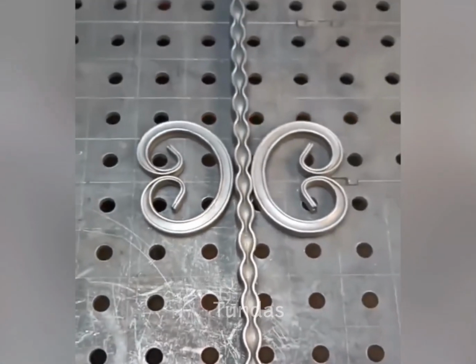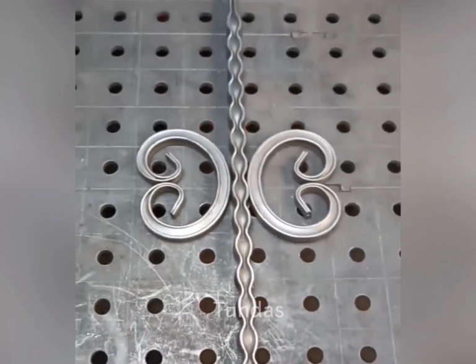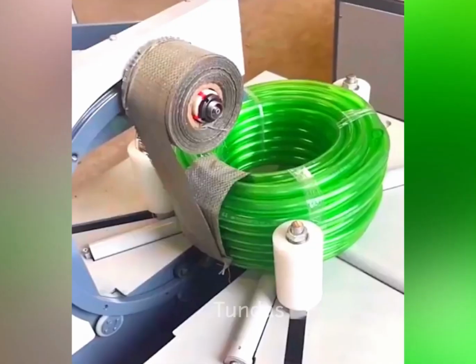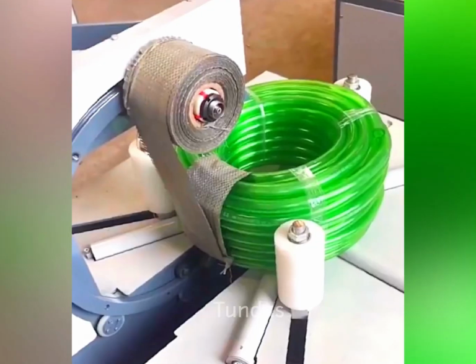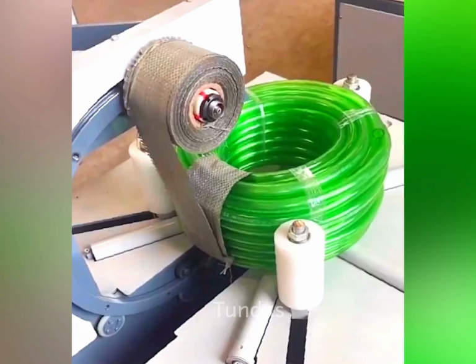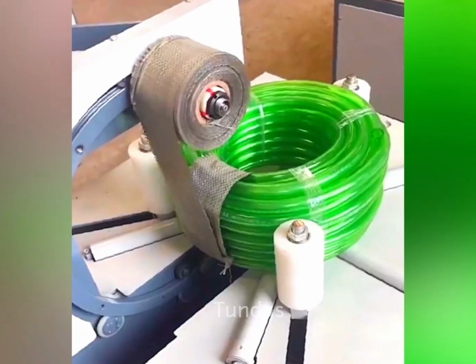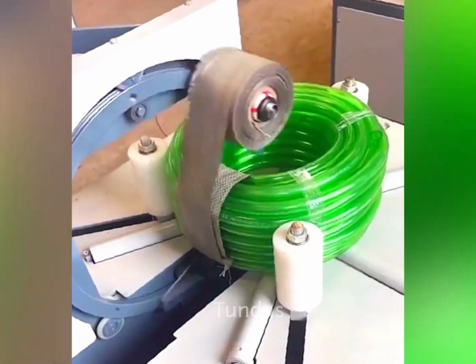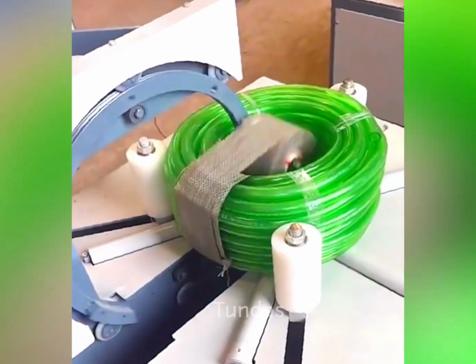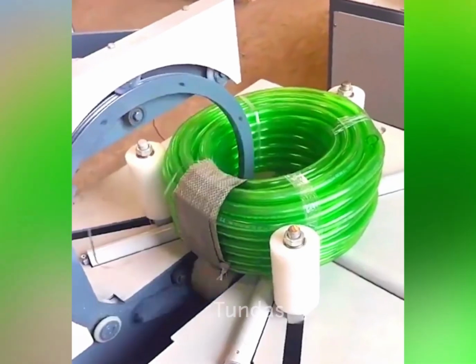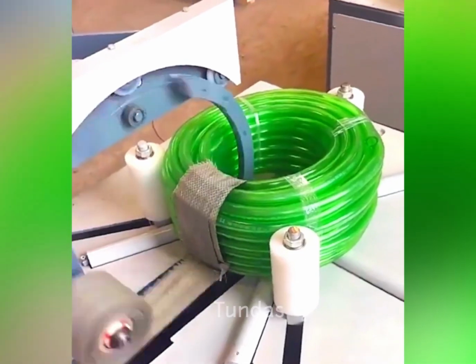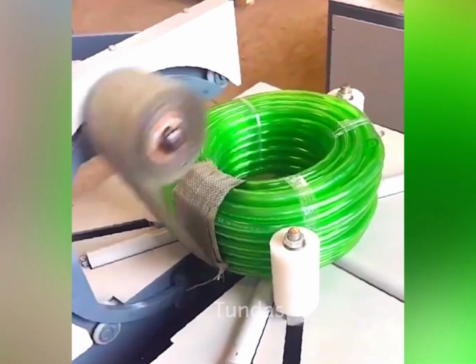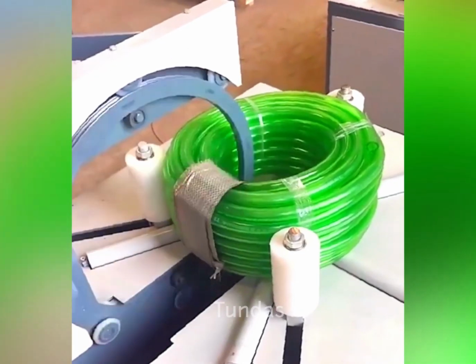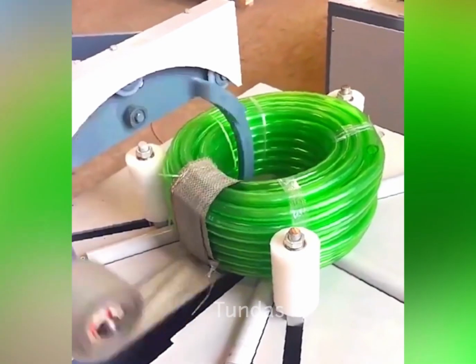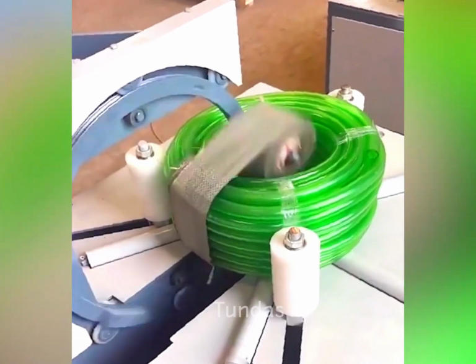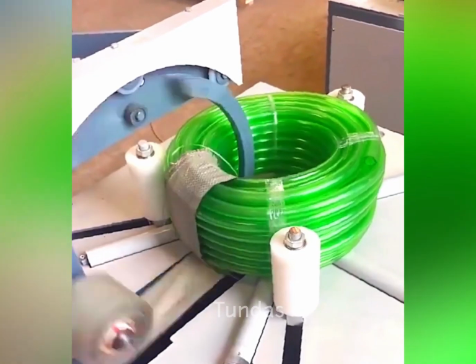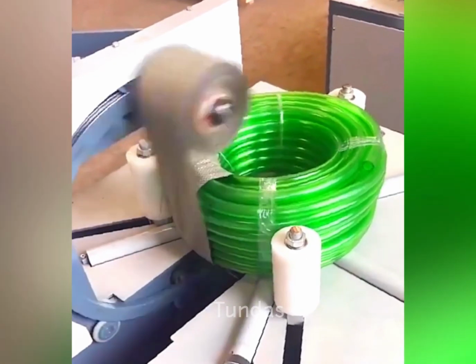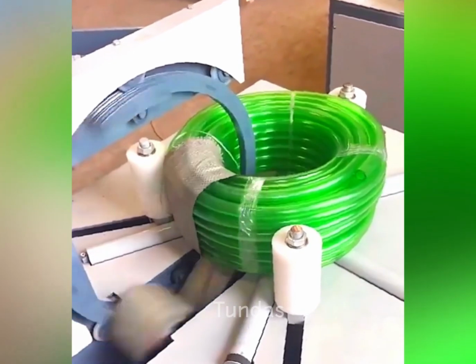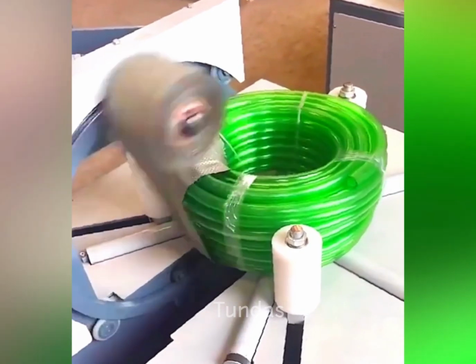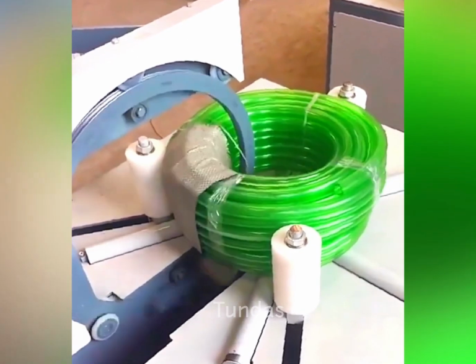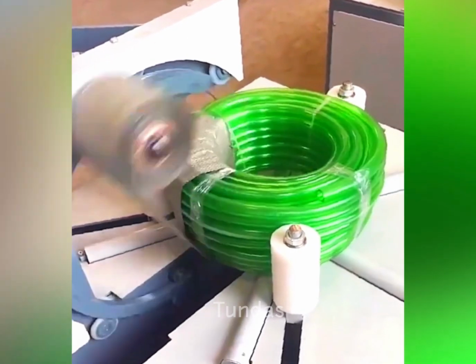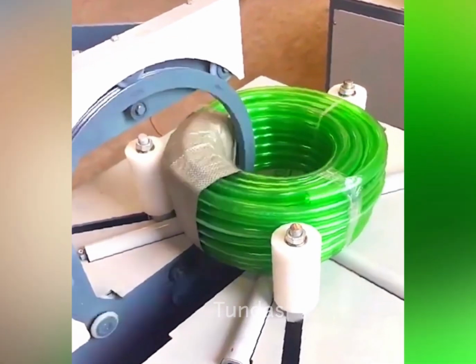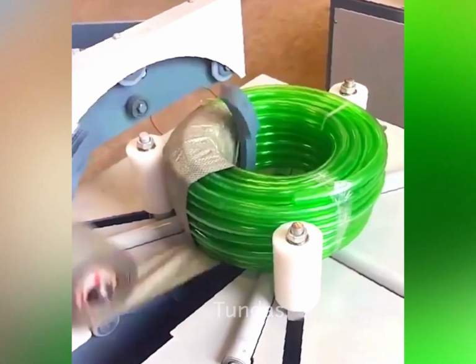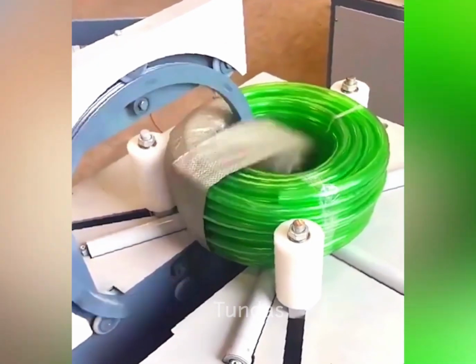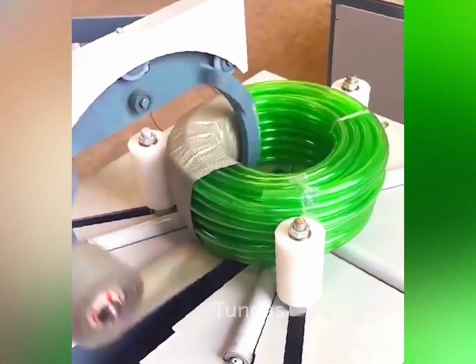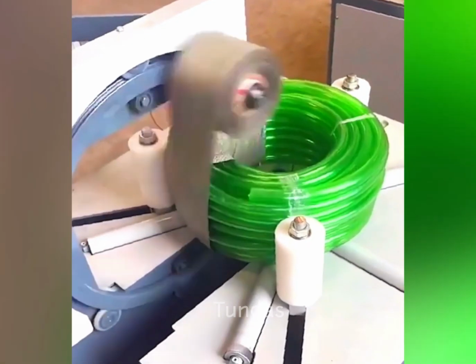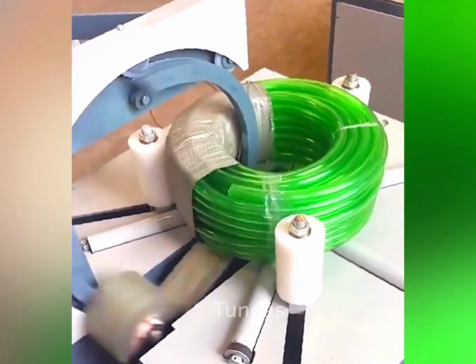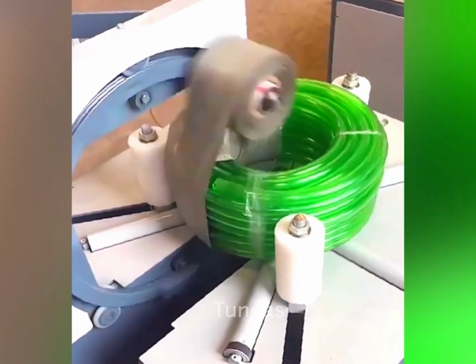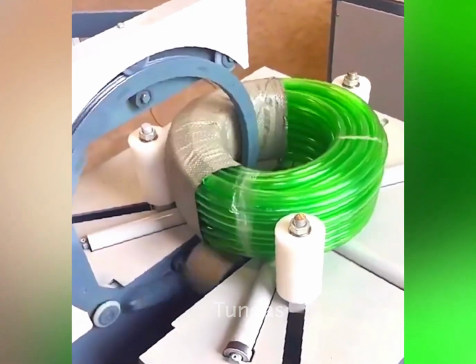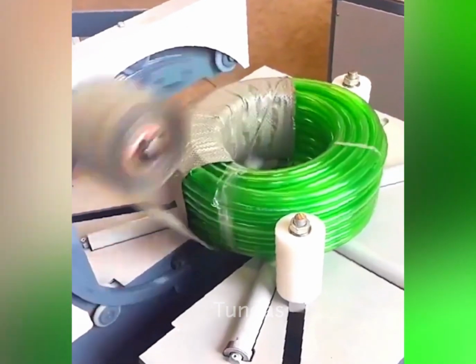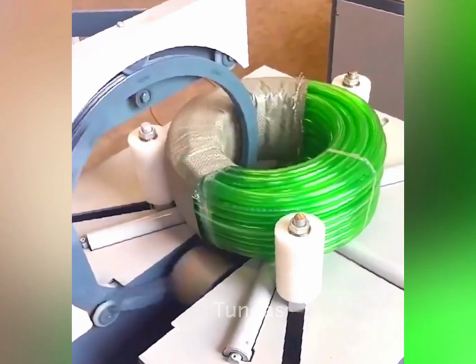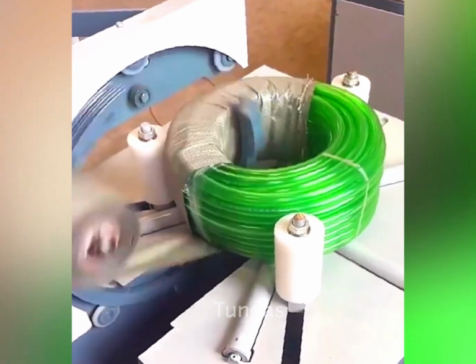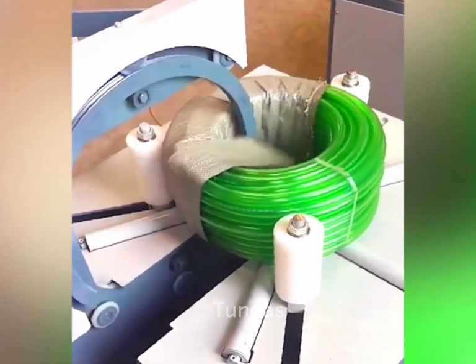This machine quickly and tightly packs water hoses, reducing their volume when packed.